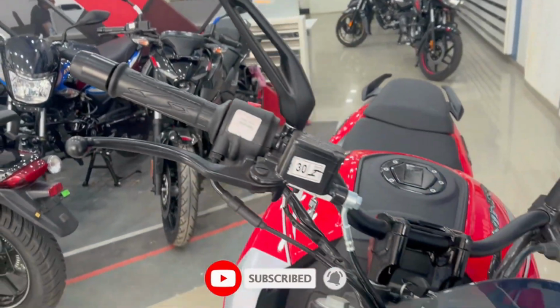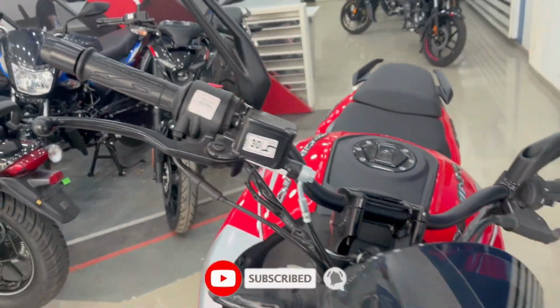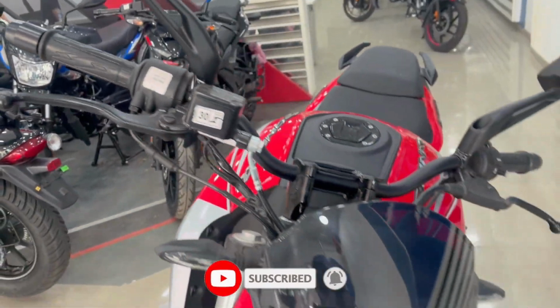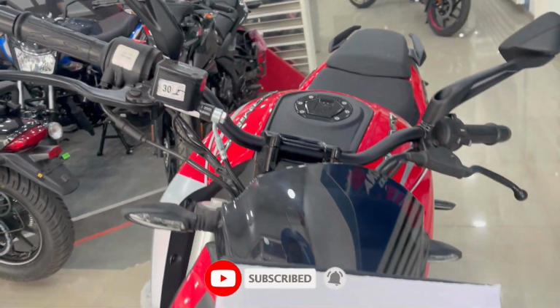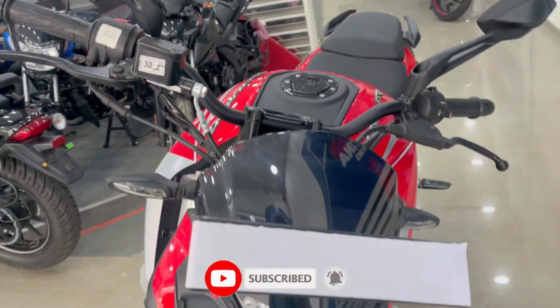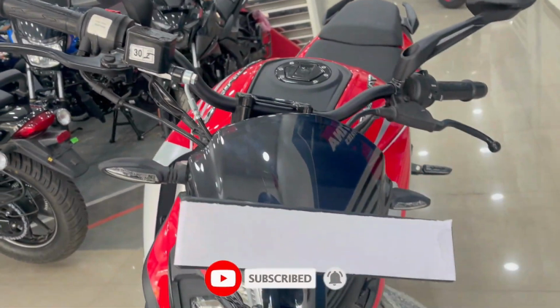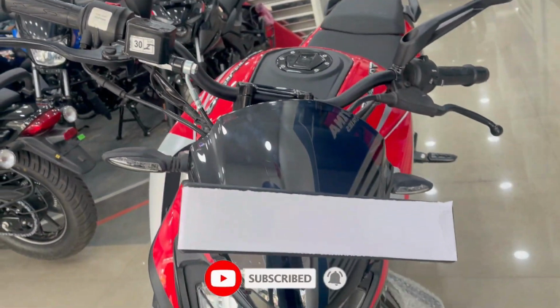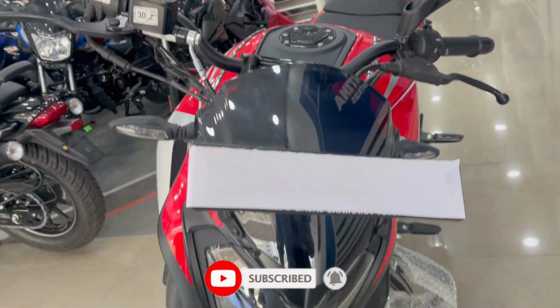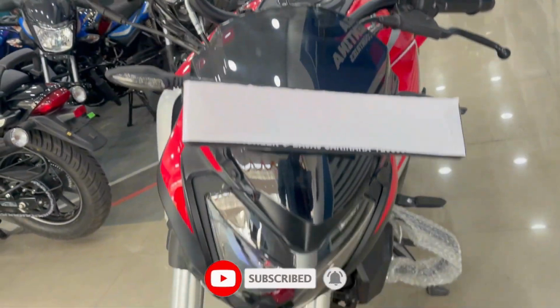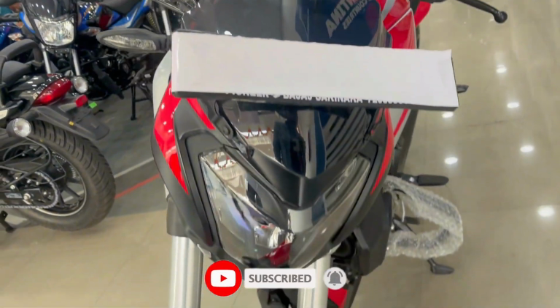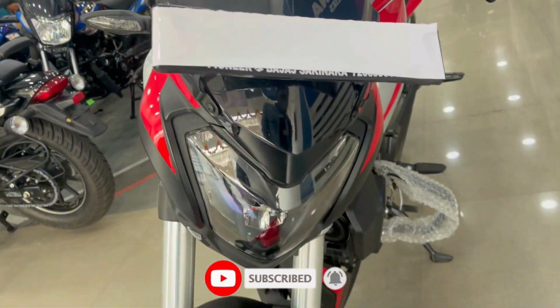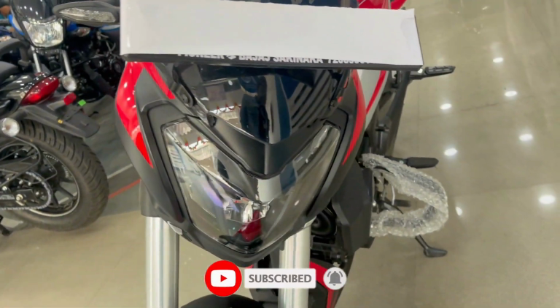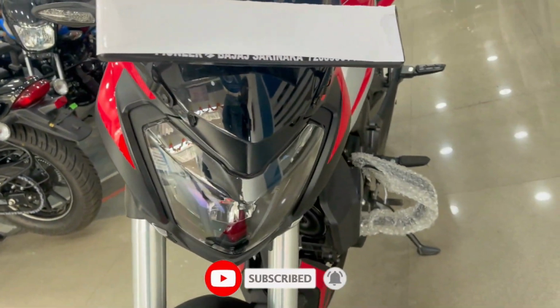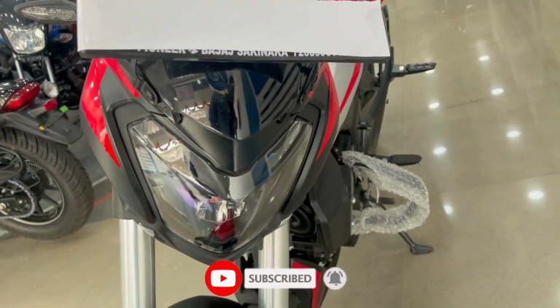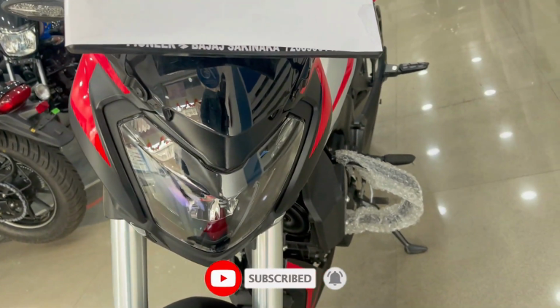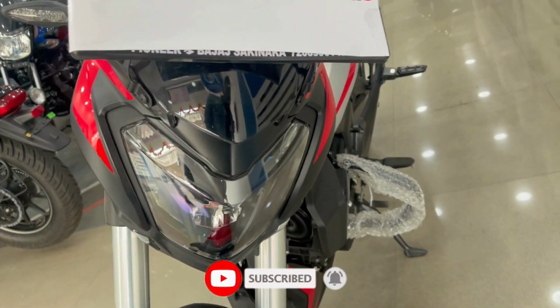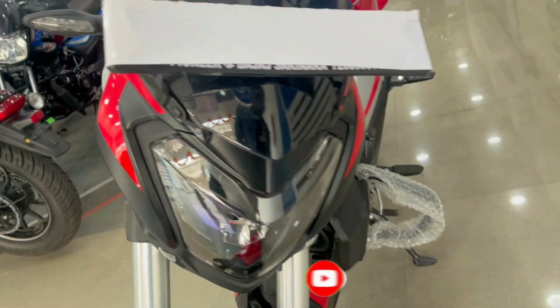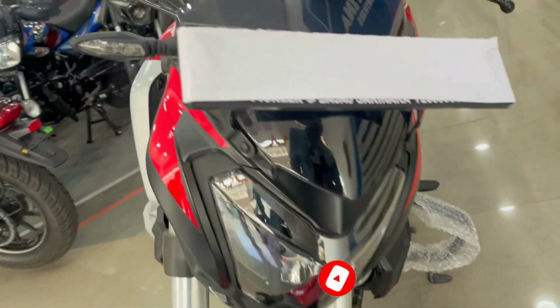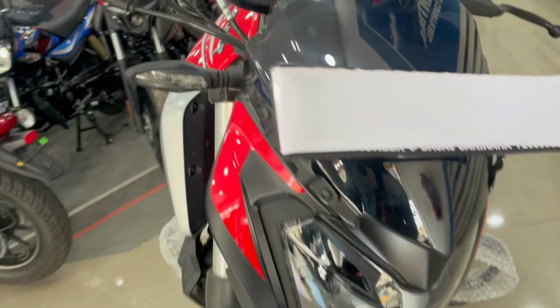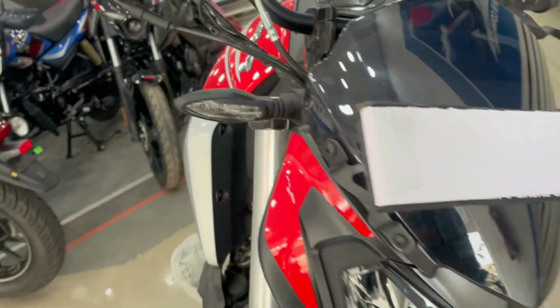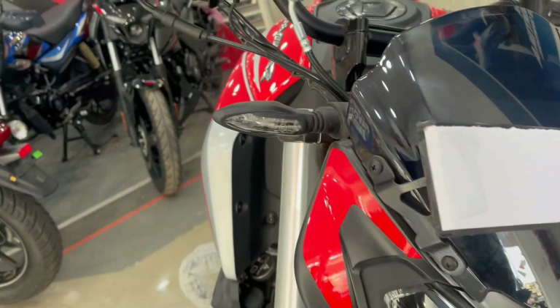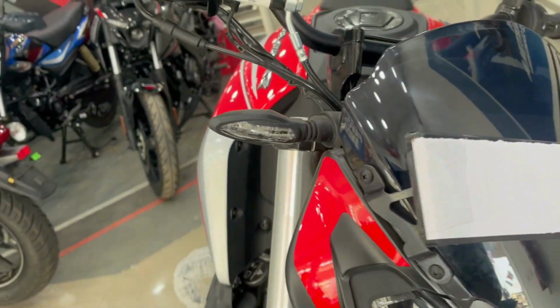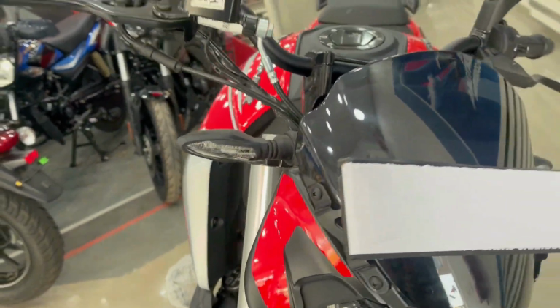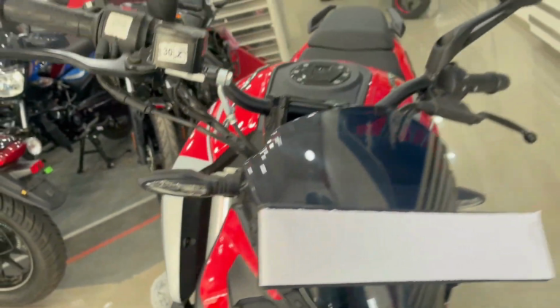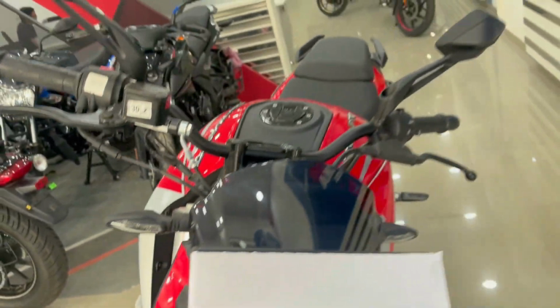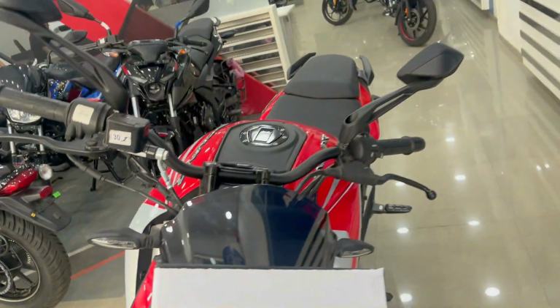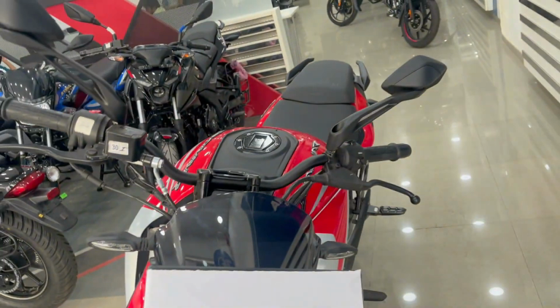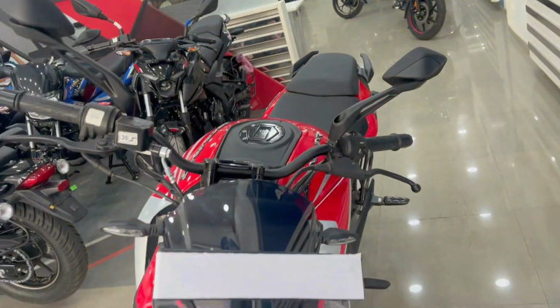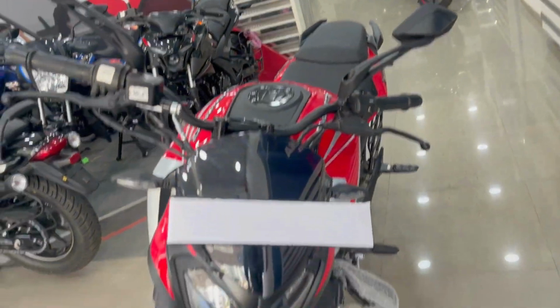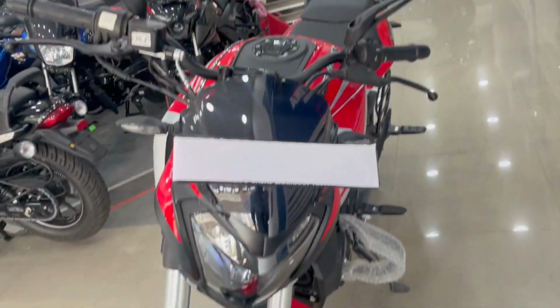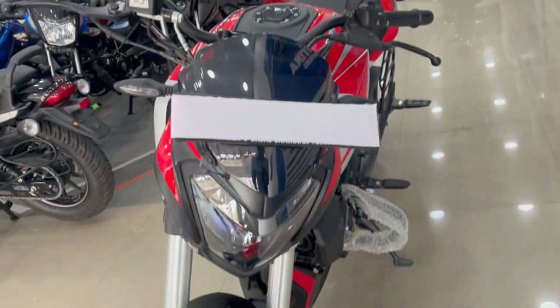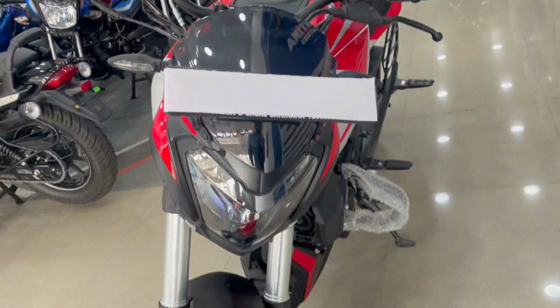This bike will look like this — you will get a stylish wind shield, and you will get LED headlight. Also, you will get LED tail light, so this bike will look like this.